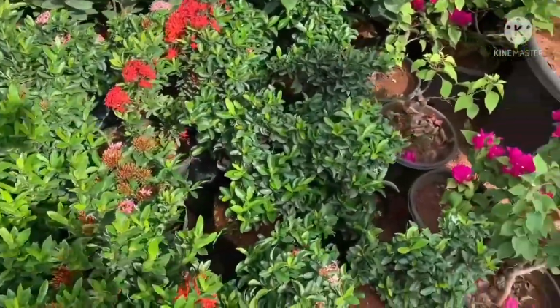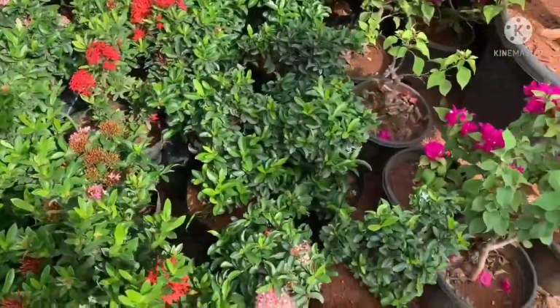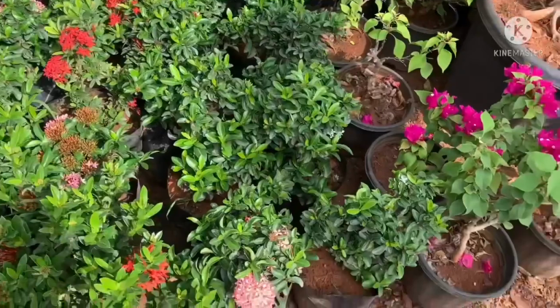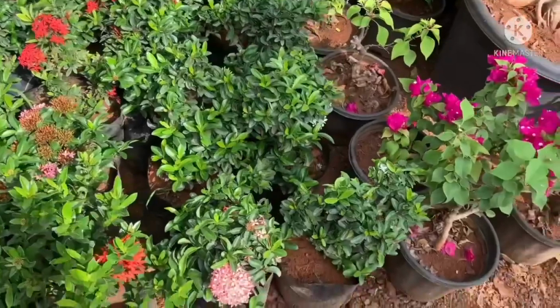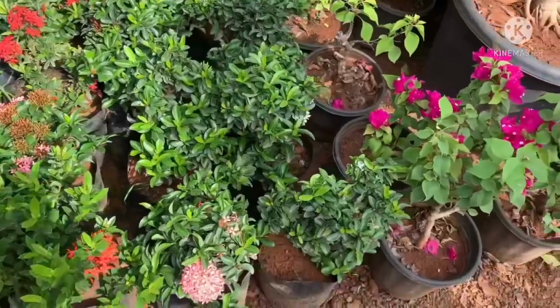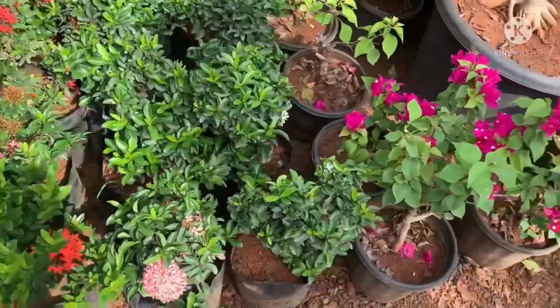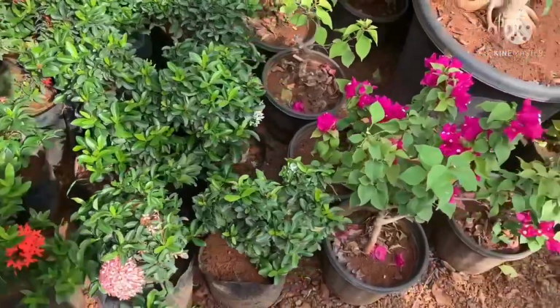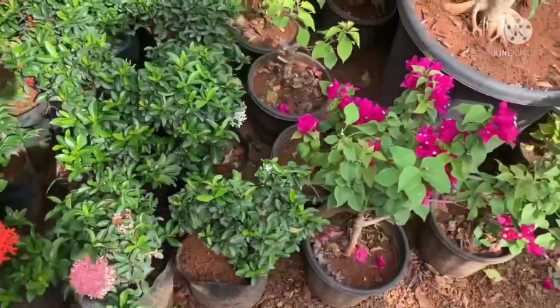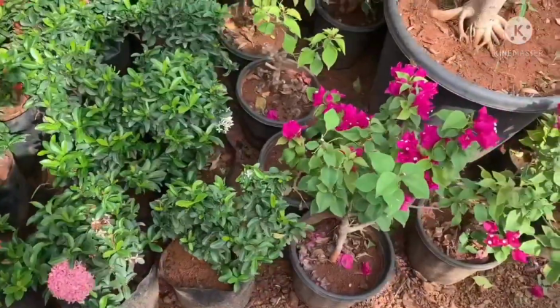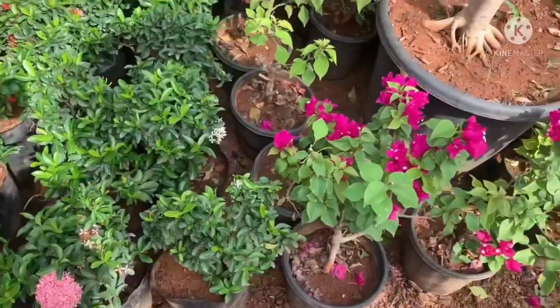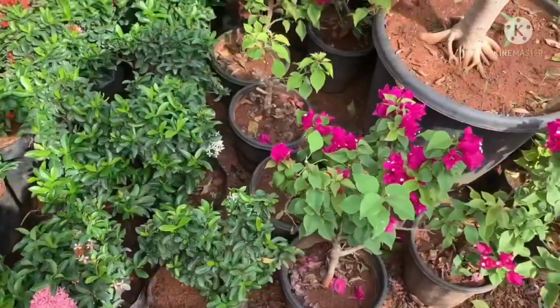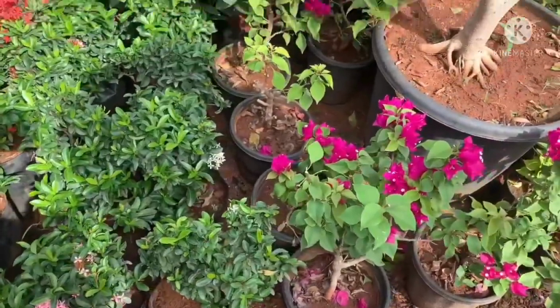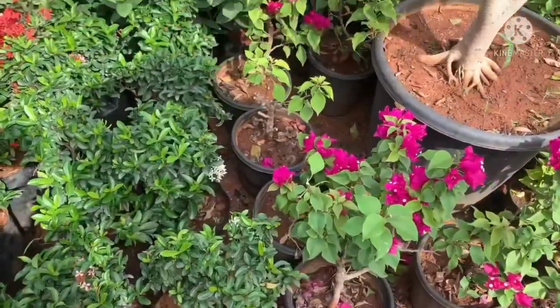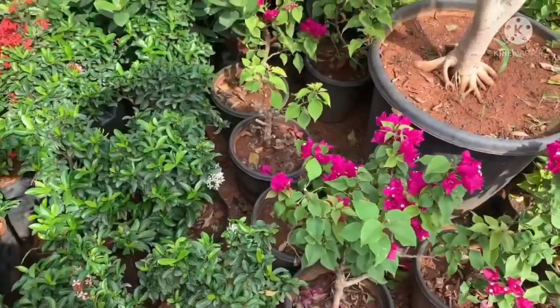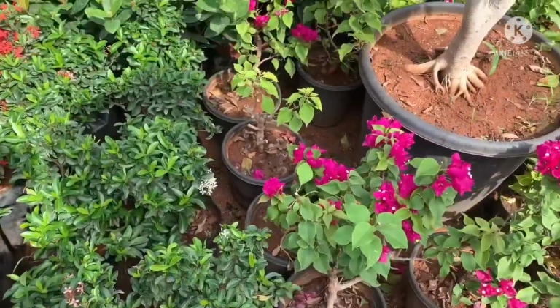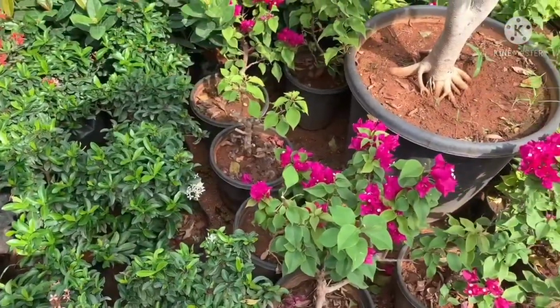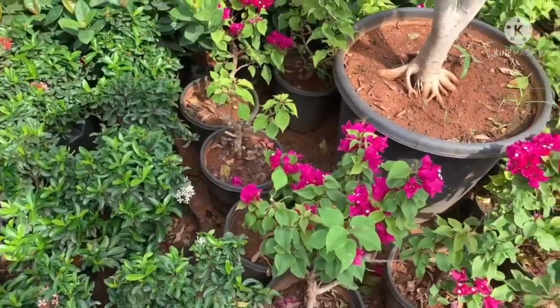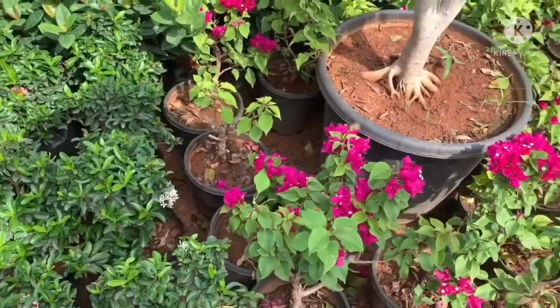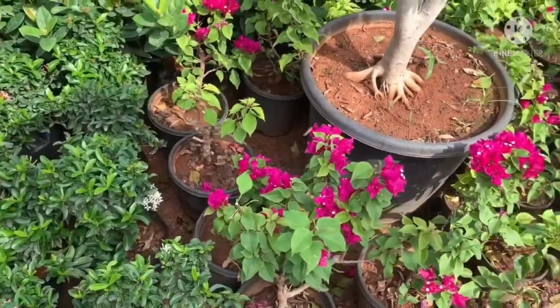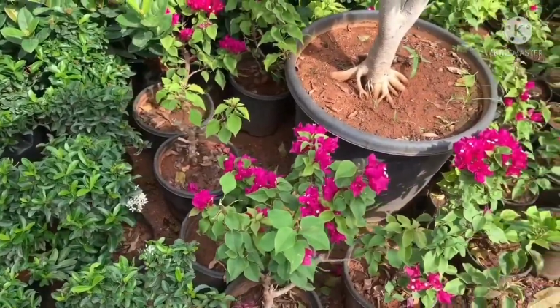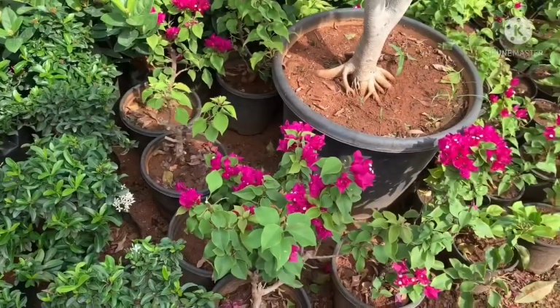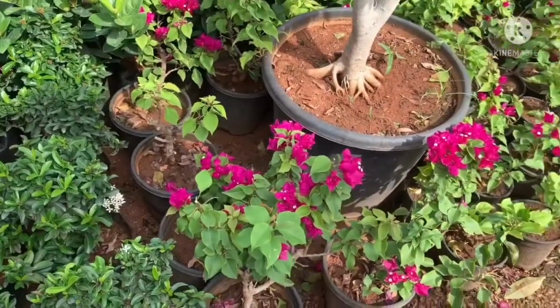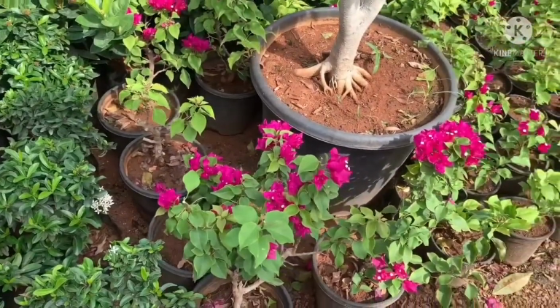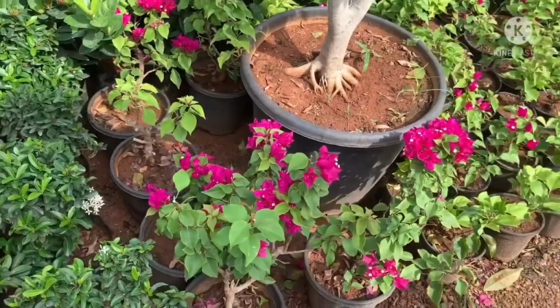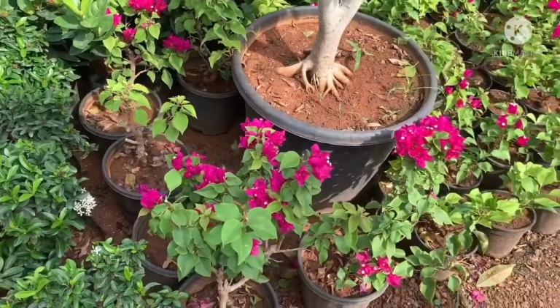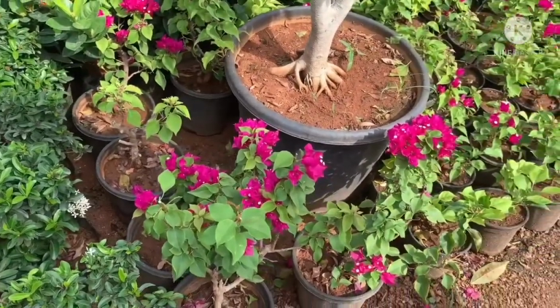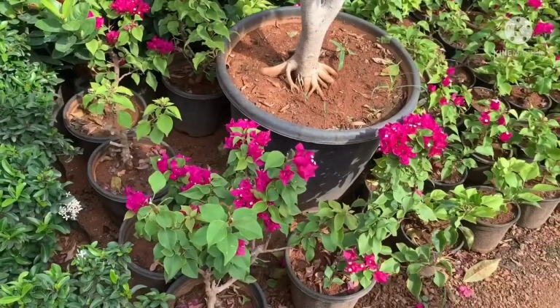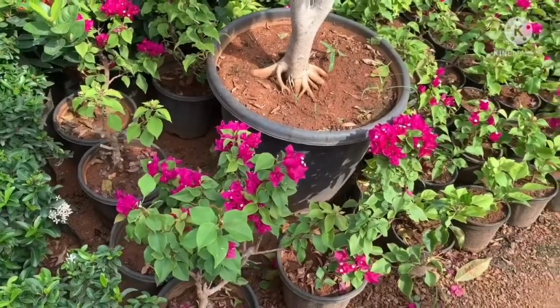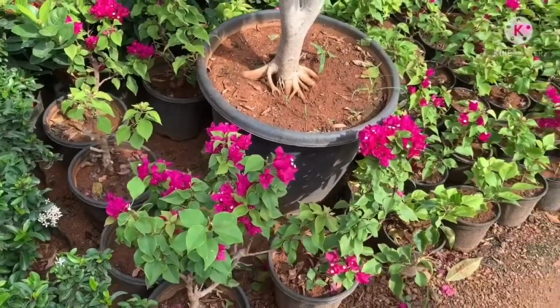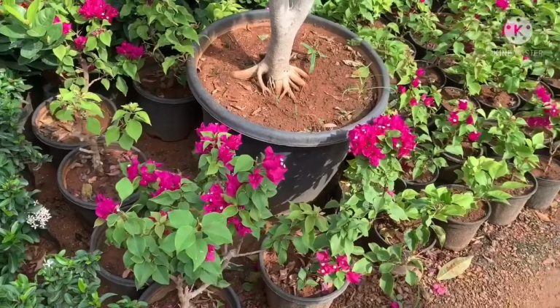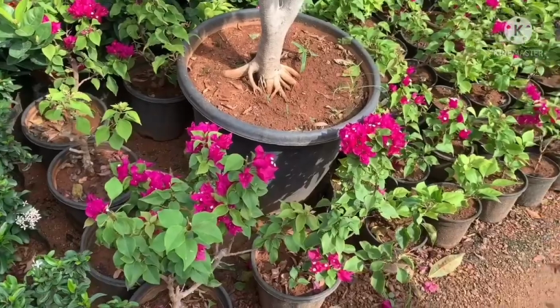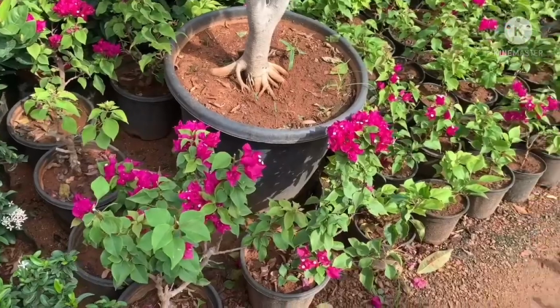These are flower pots, decorative flower pots, like mati pots.